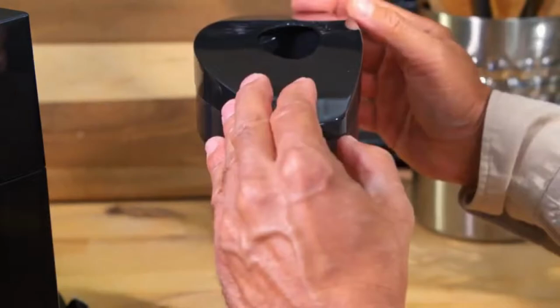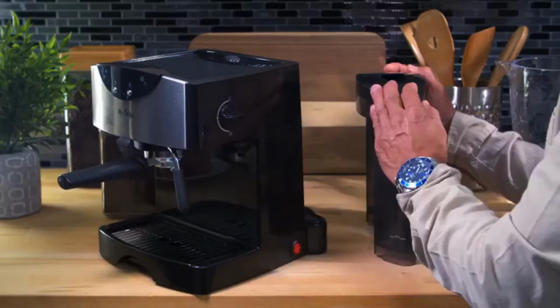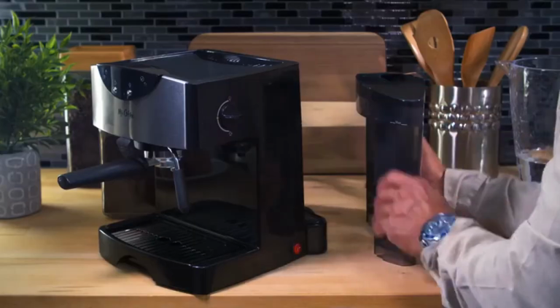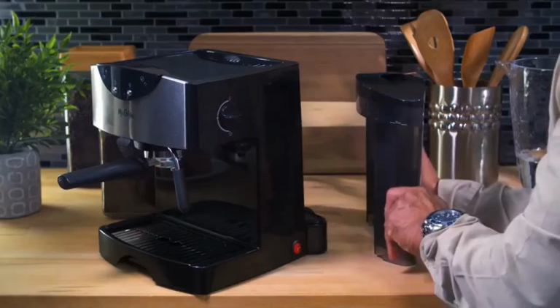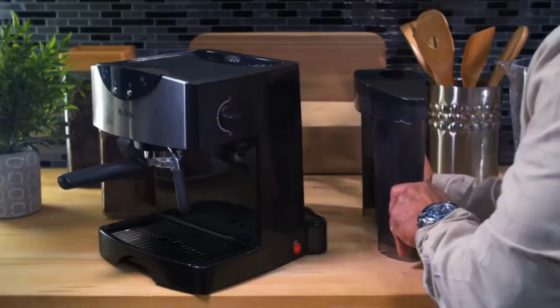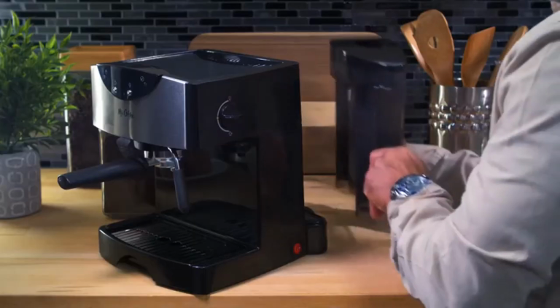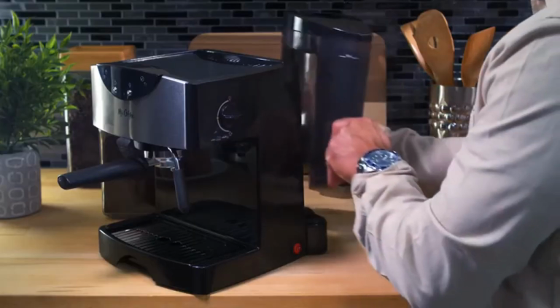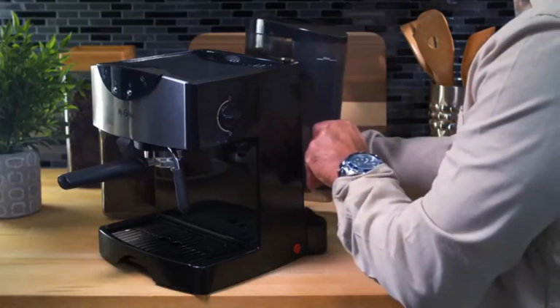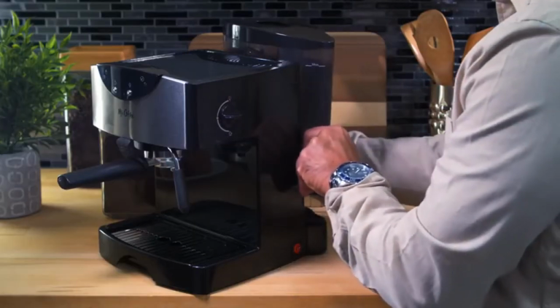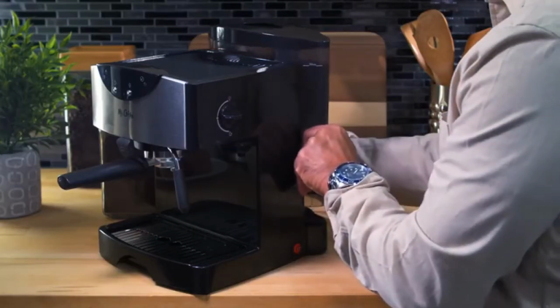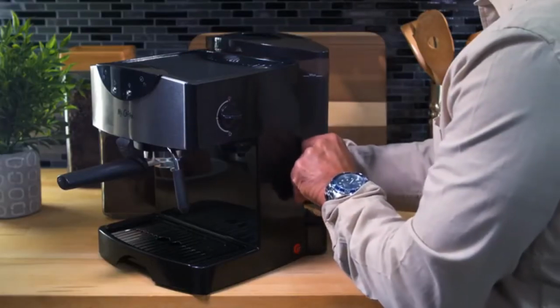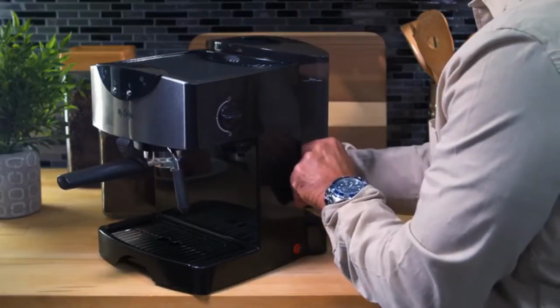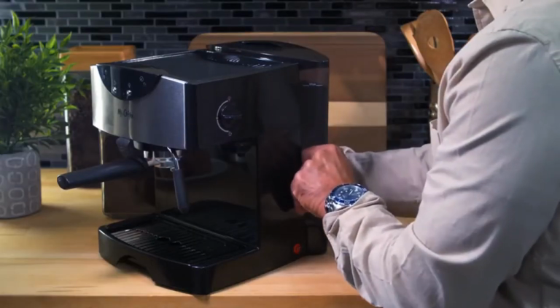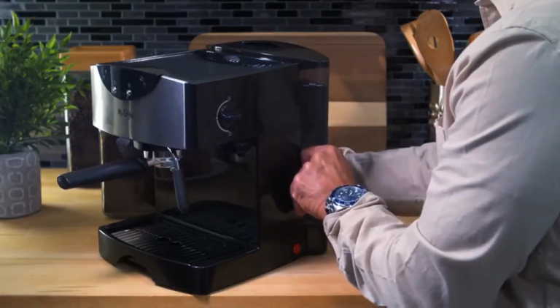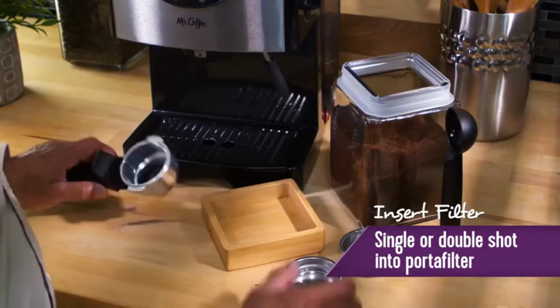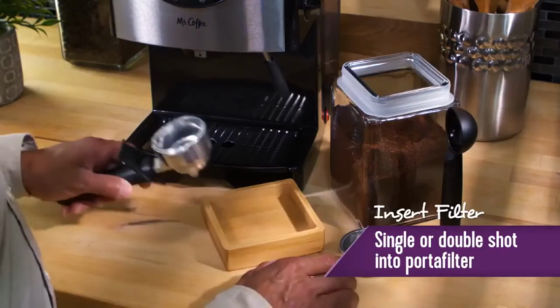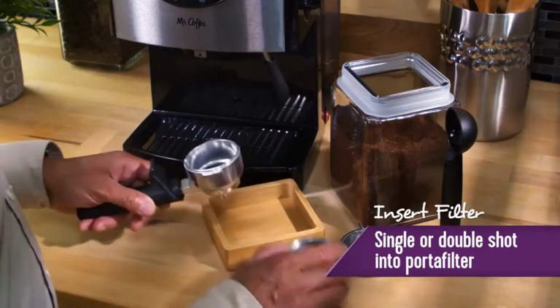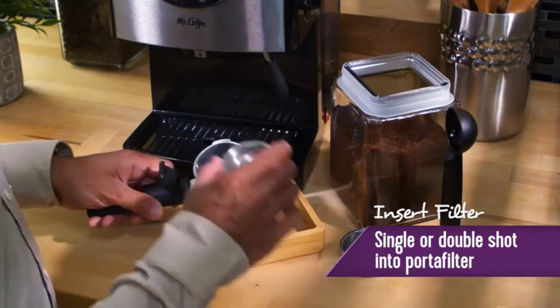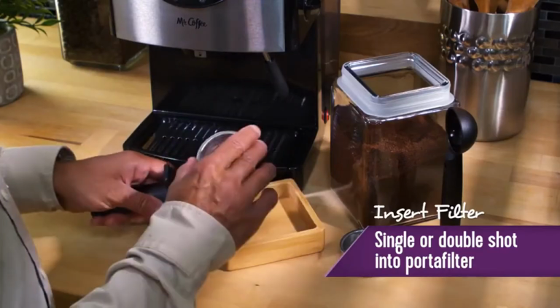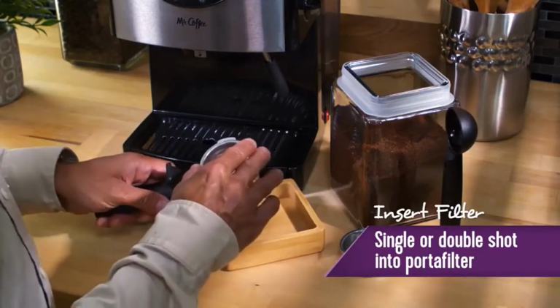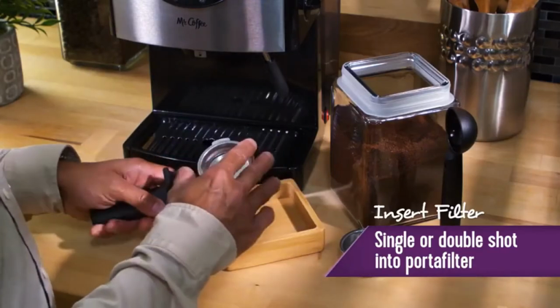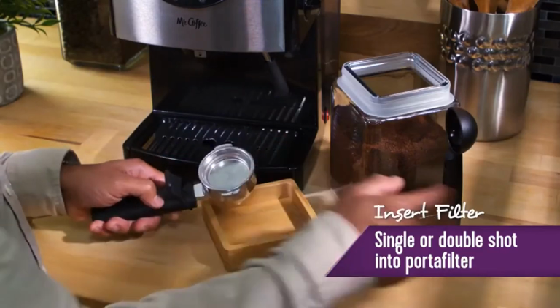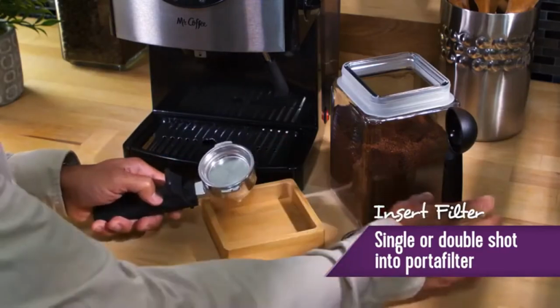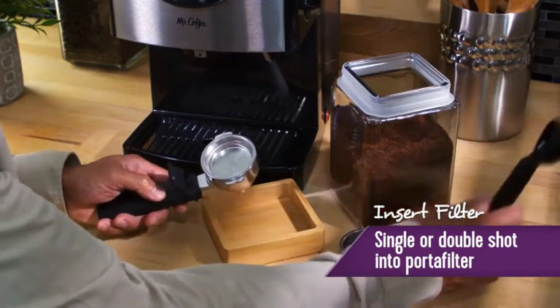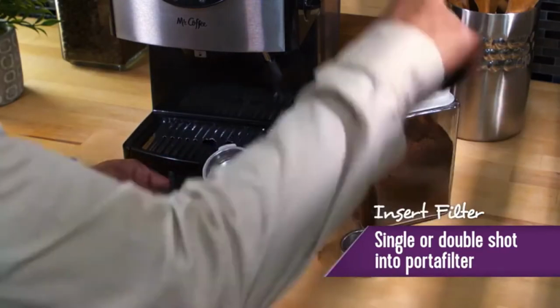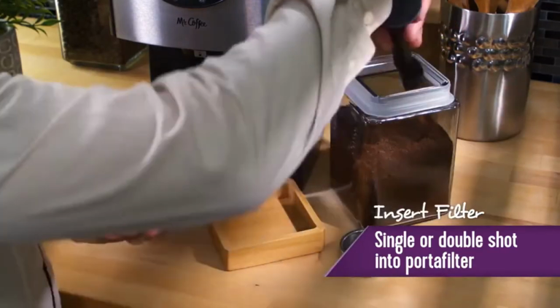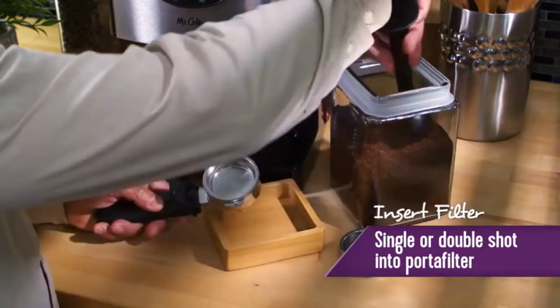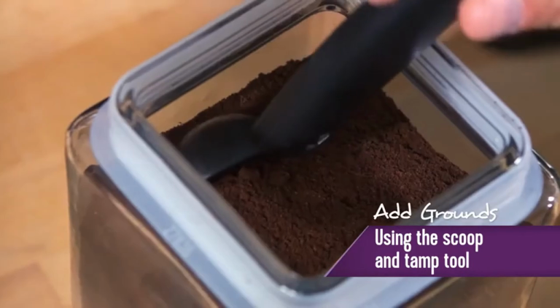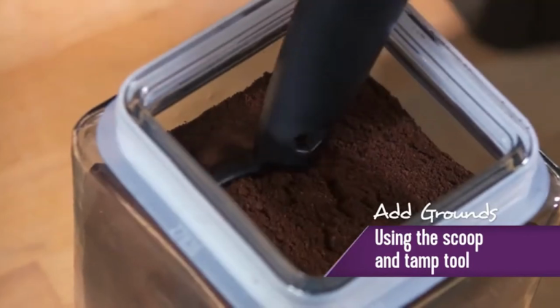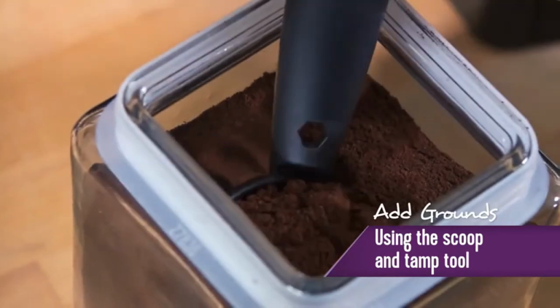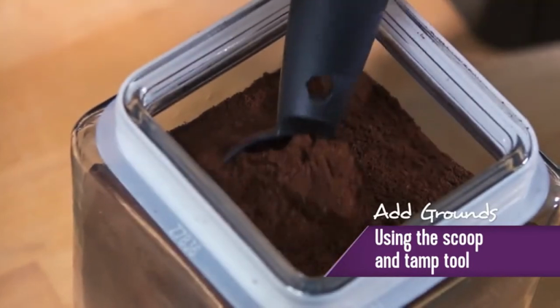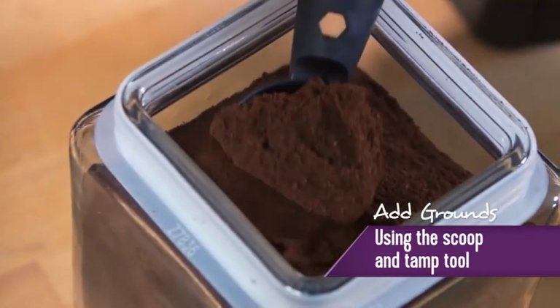Hi, what's up everyone. In this video we are going to talk about the top best inexpensive espresso machines you can buy on Amazon.